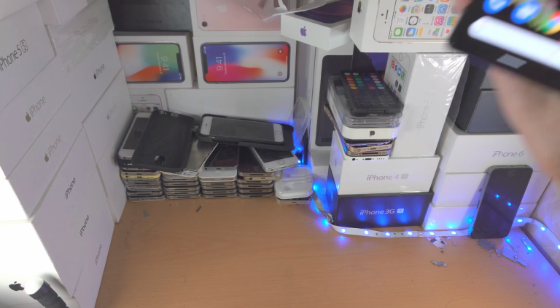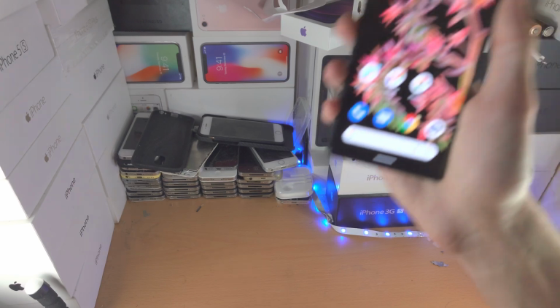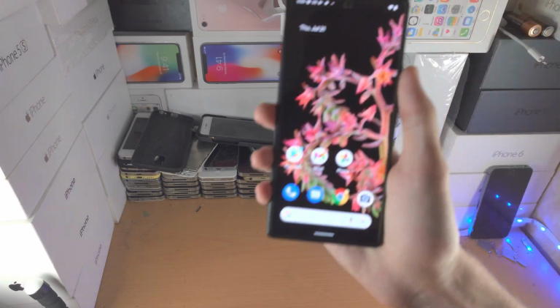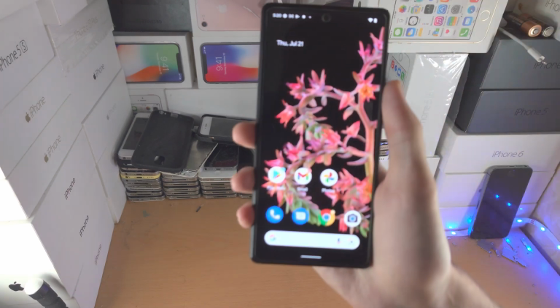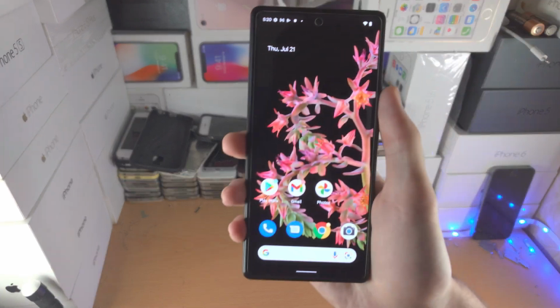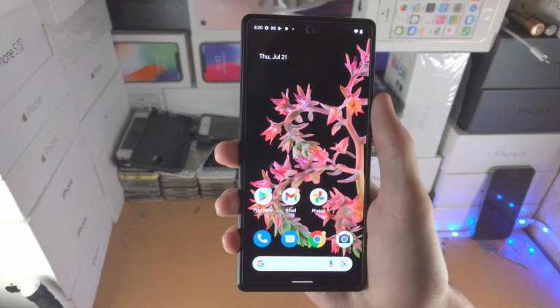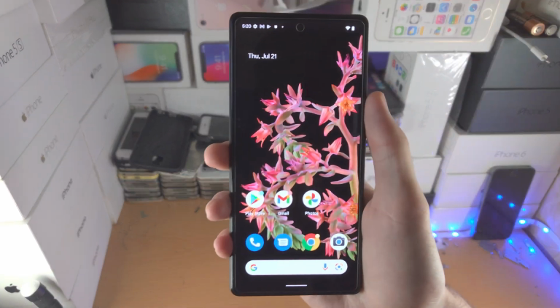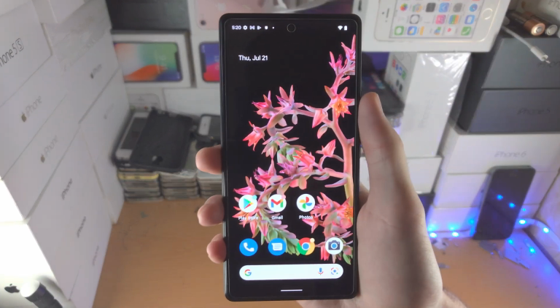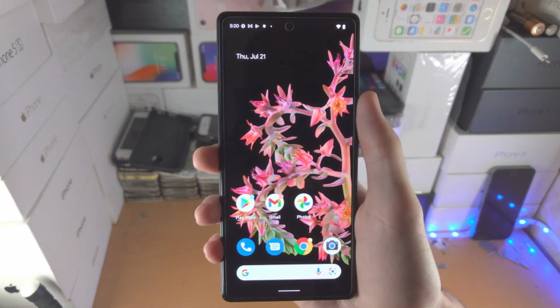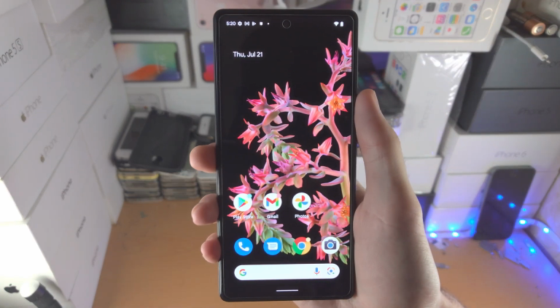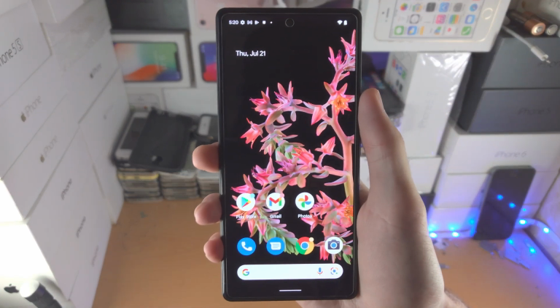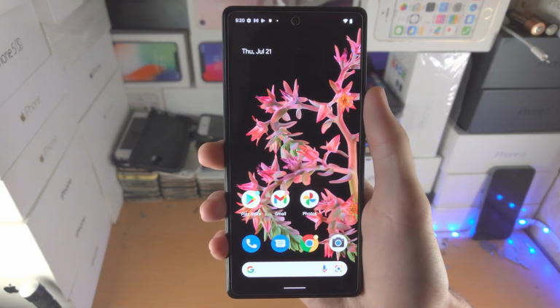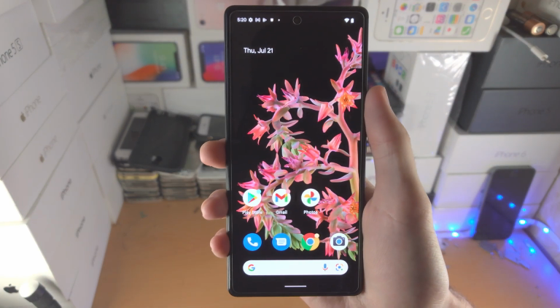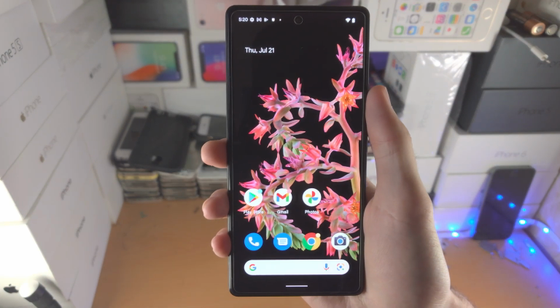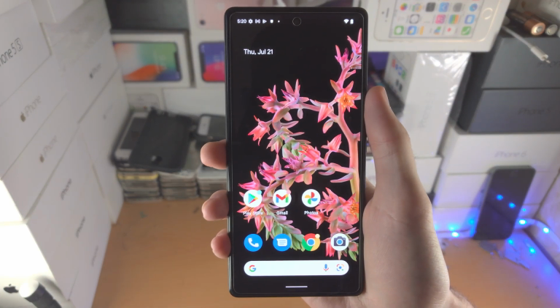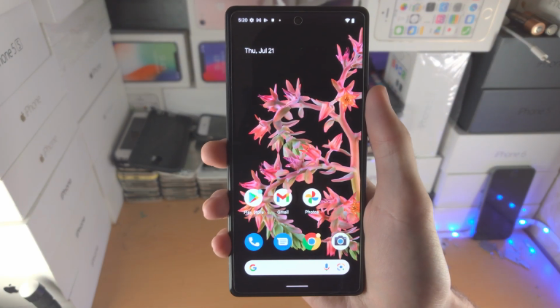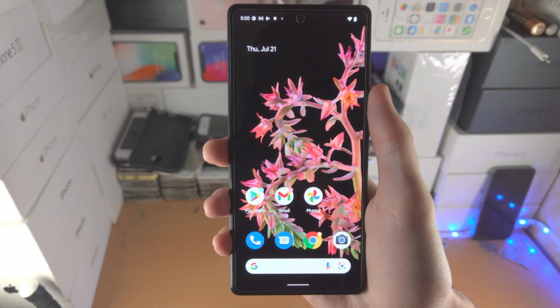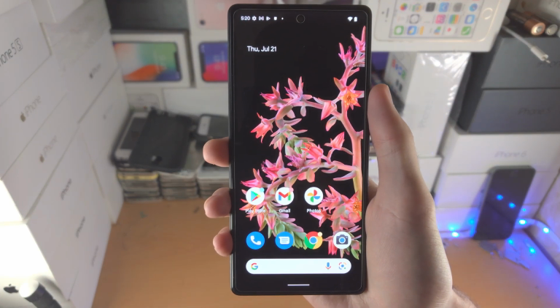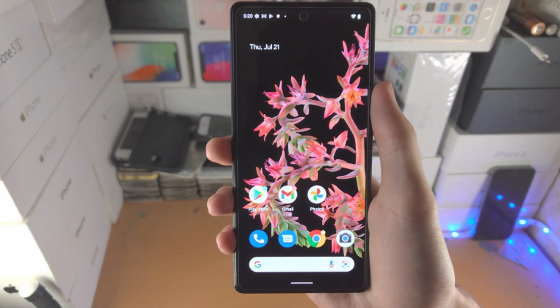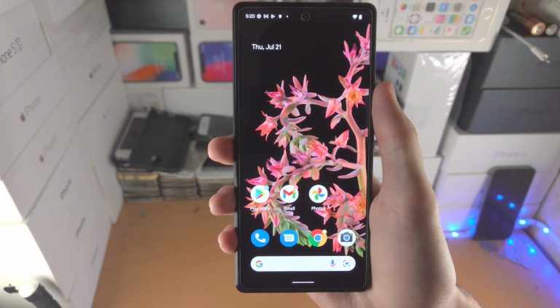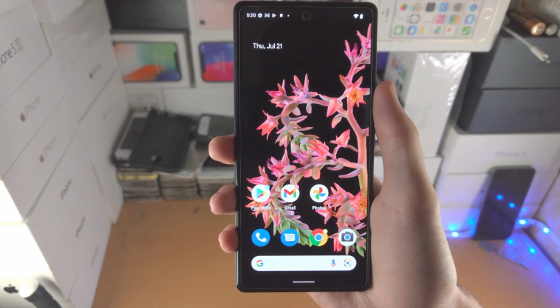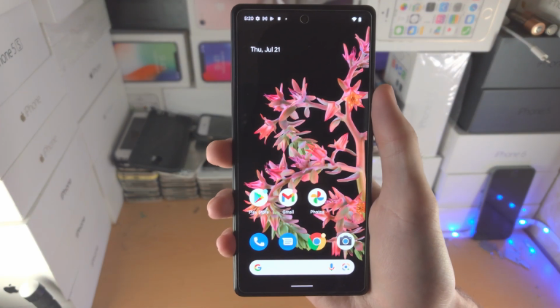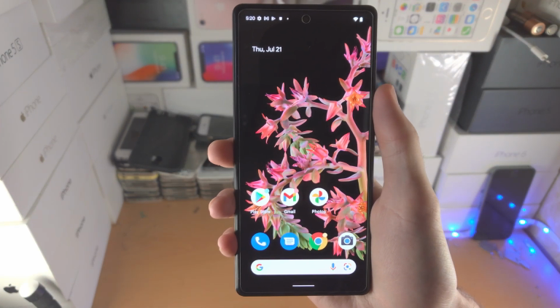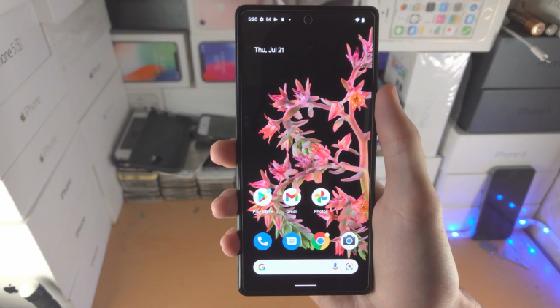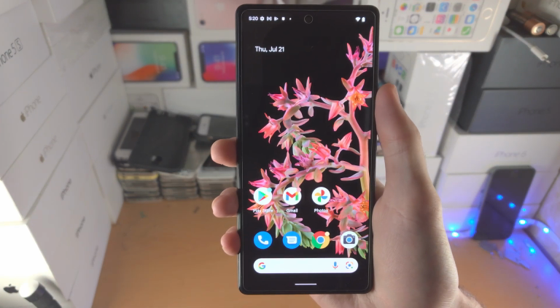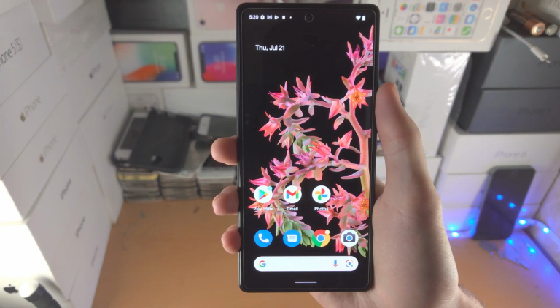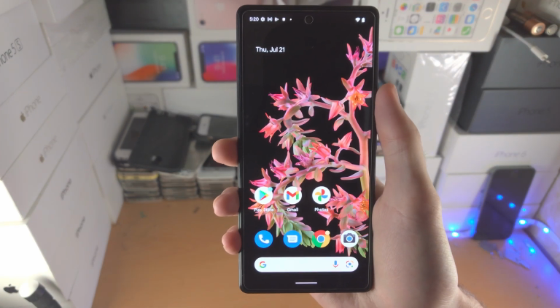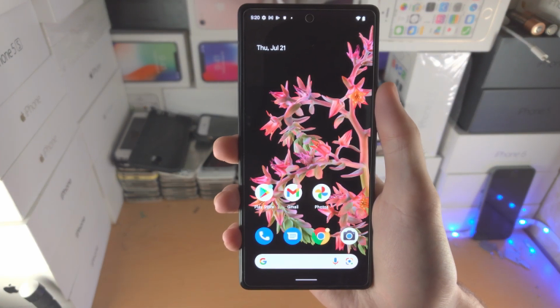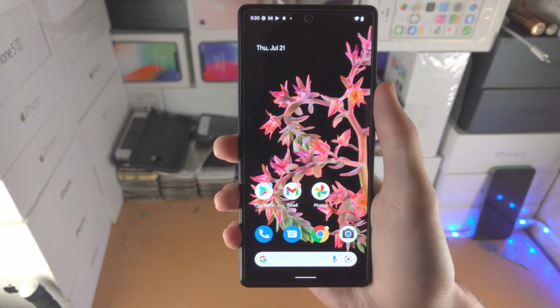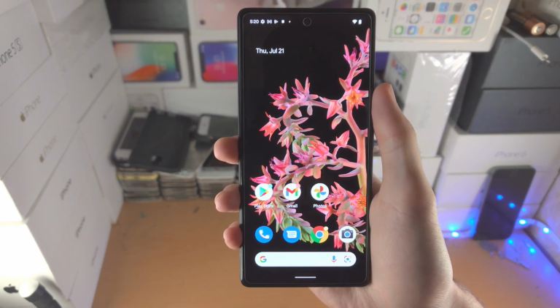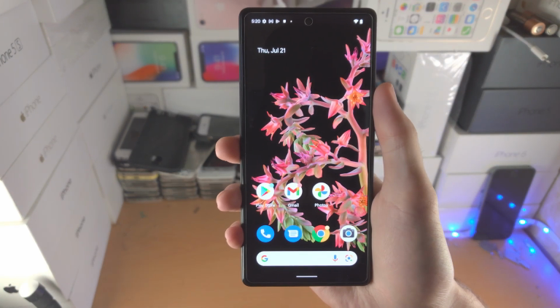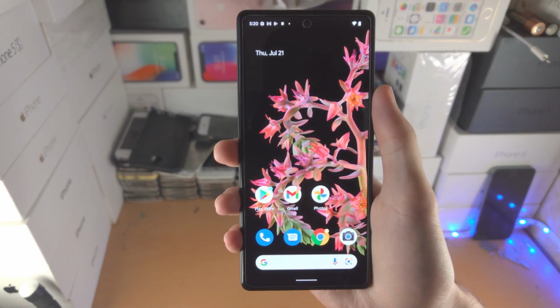Welcome everyone. I would like to show you how to lock apps on Google Pixel 6 and 6 Pro.